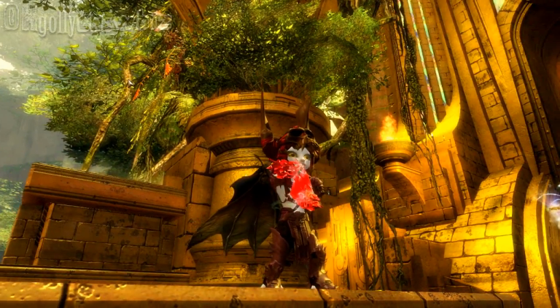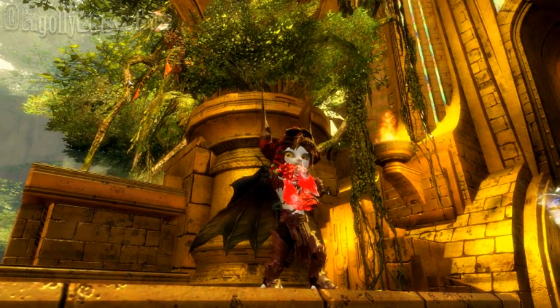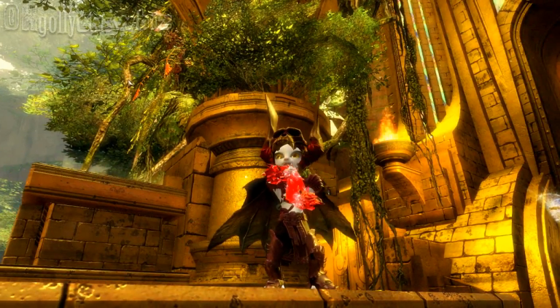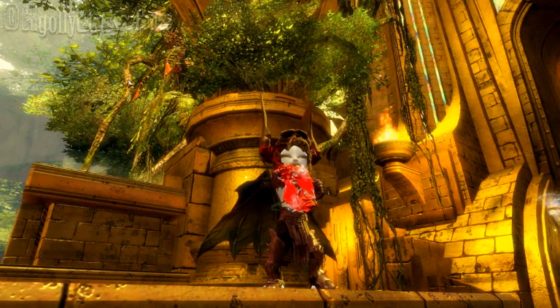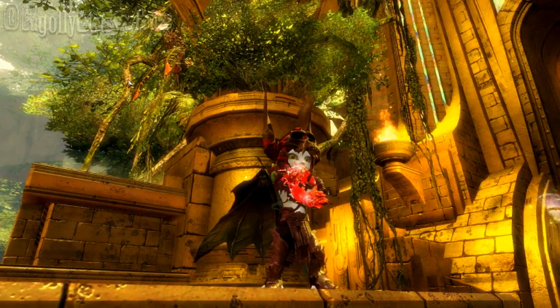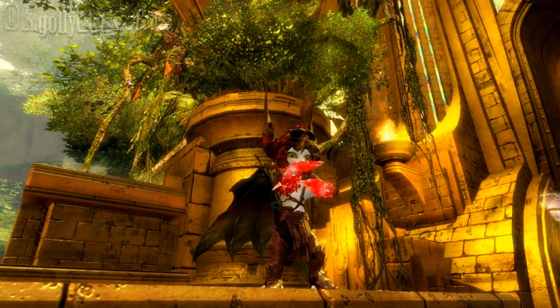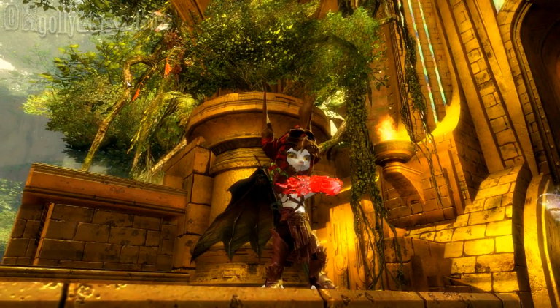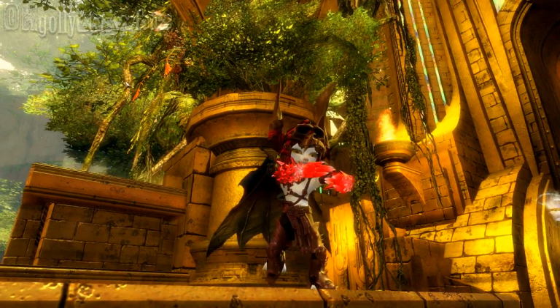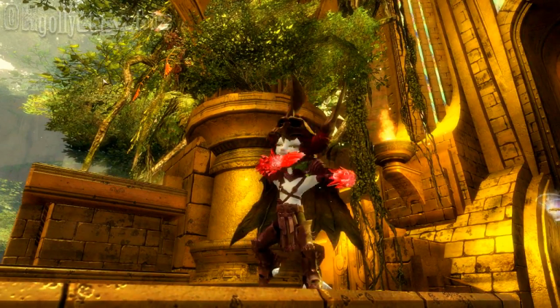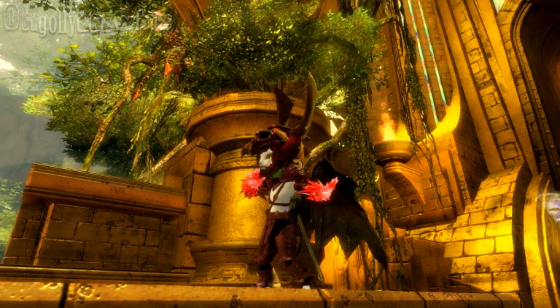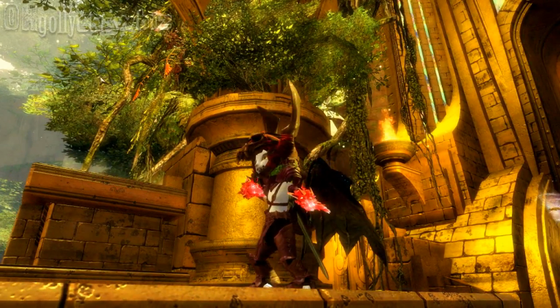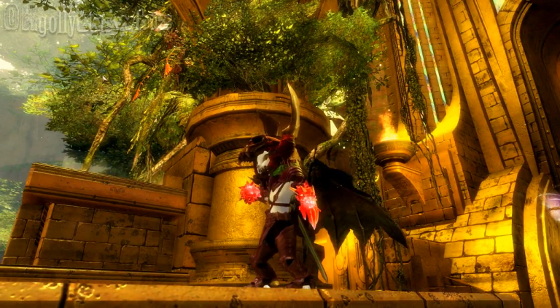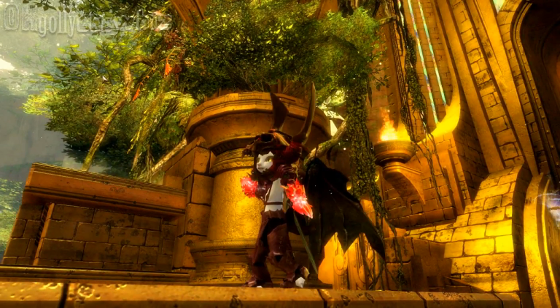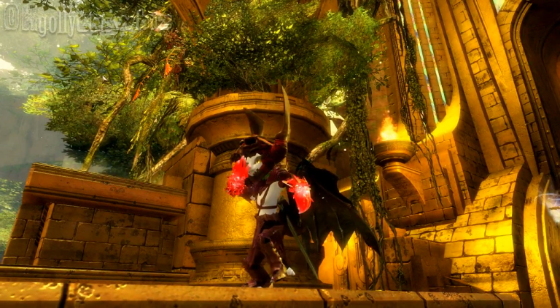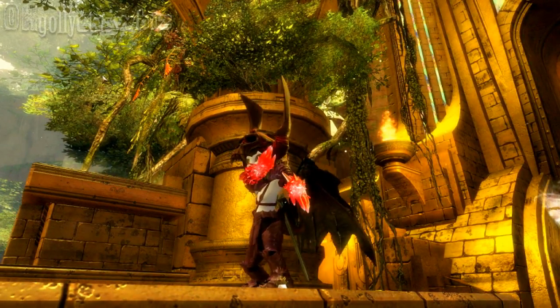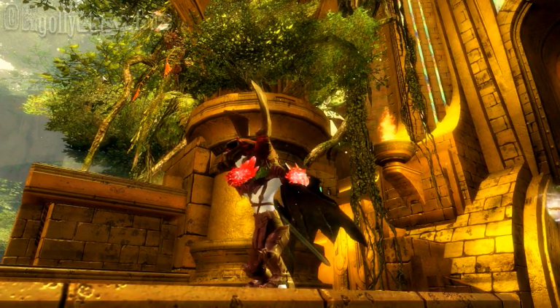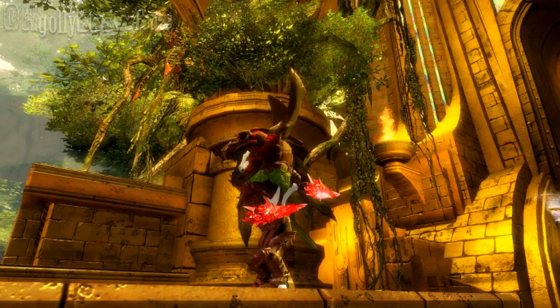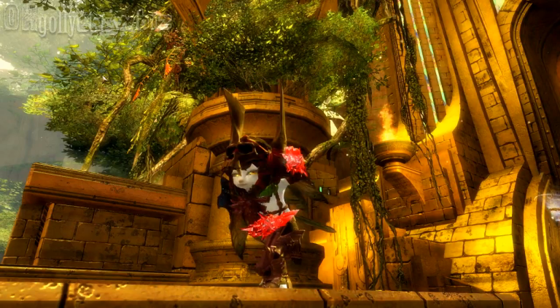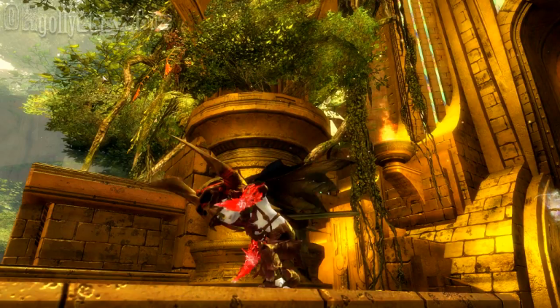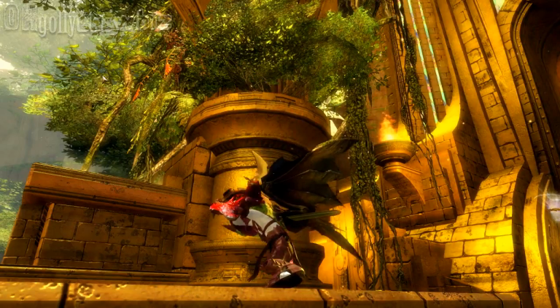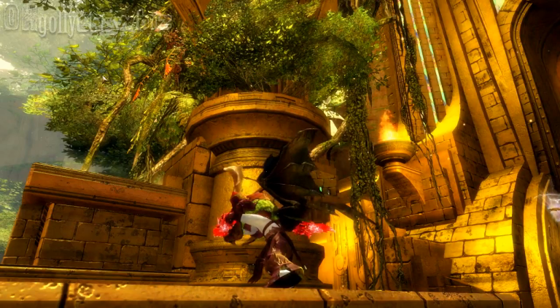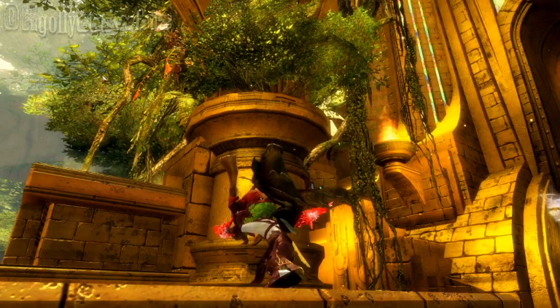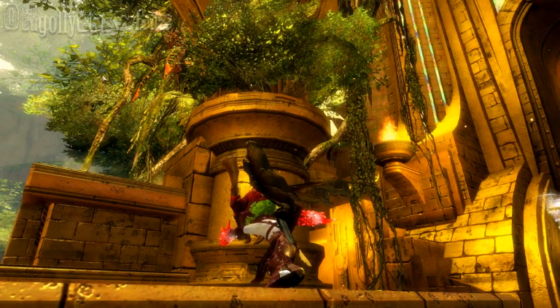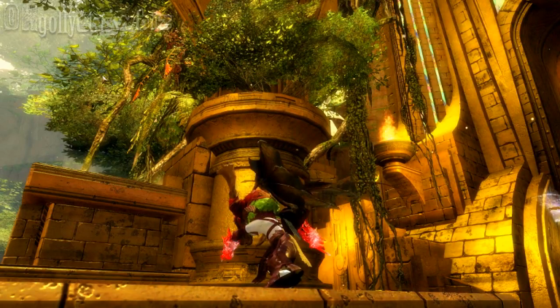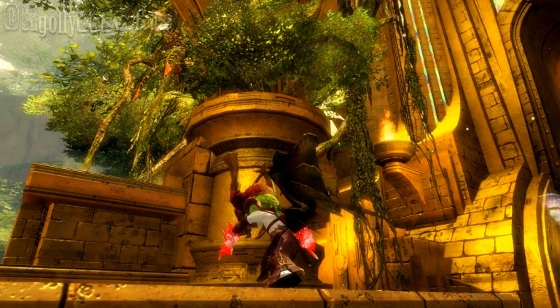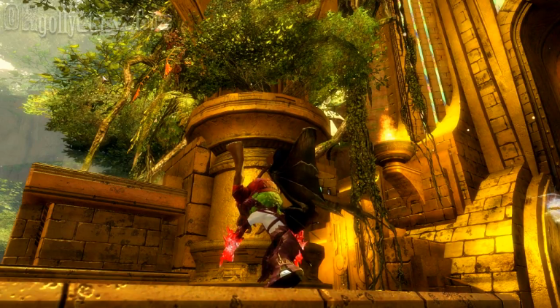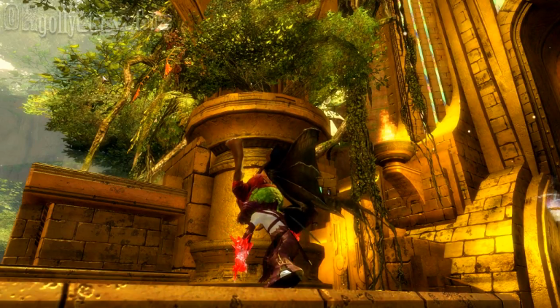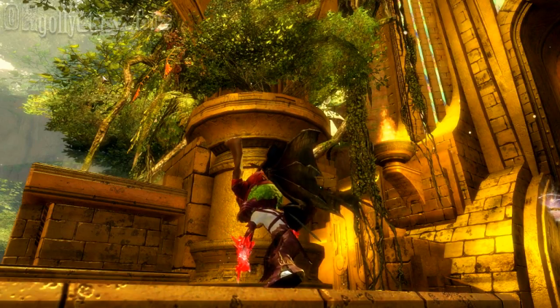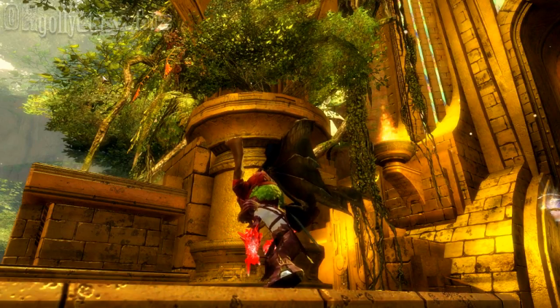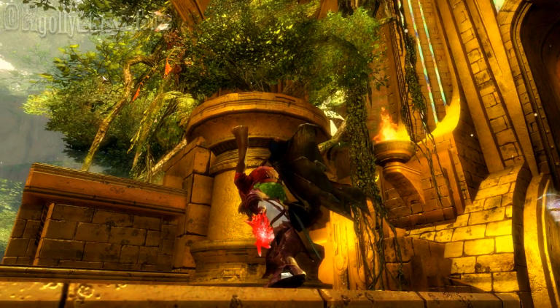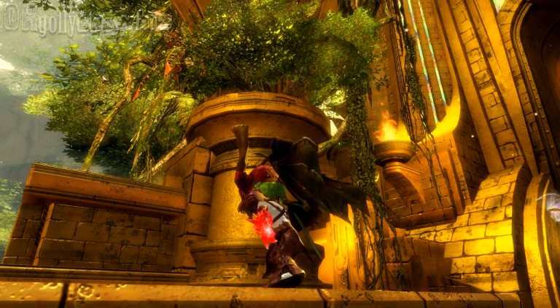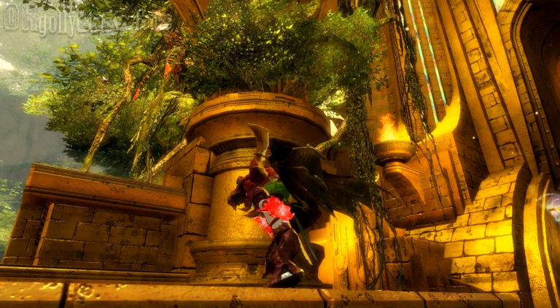So this is the bat wings, and you can get it again, I think, in Halloween. It's pretty awesome.